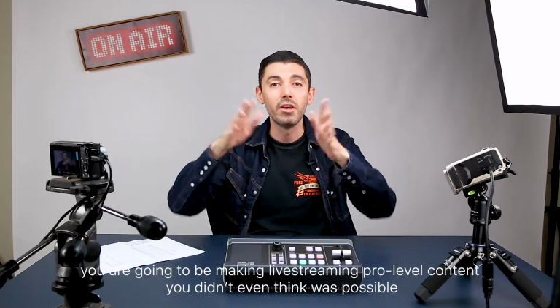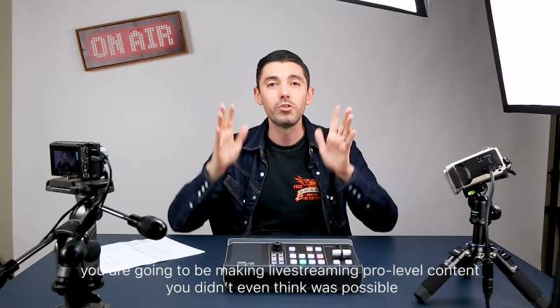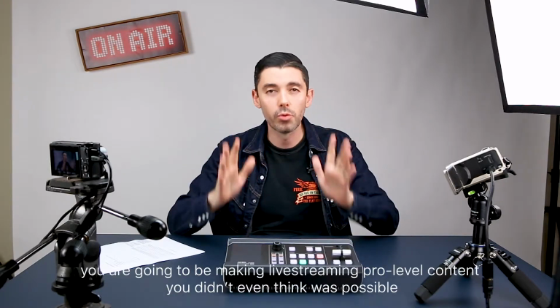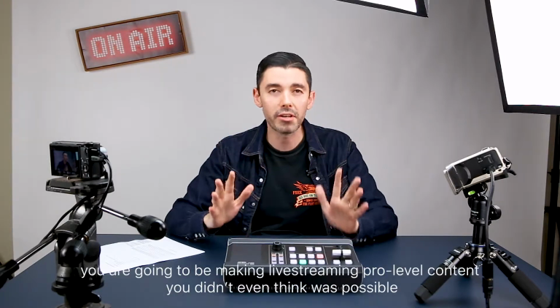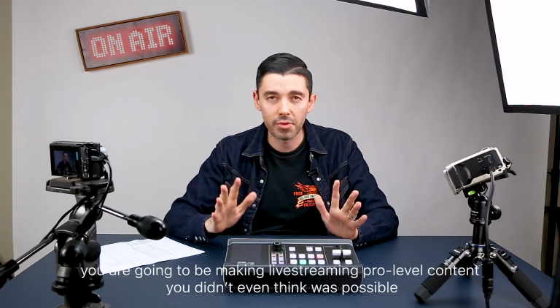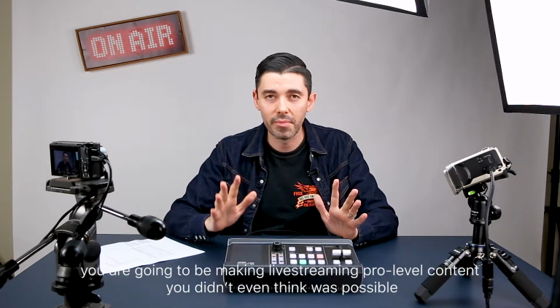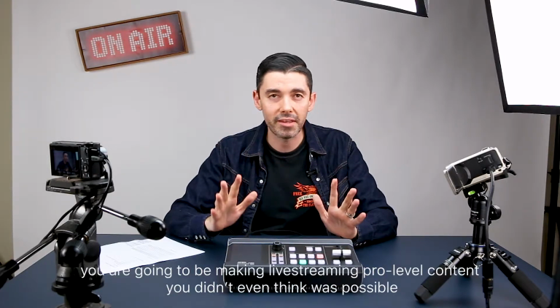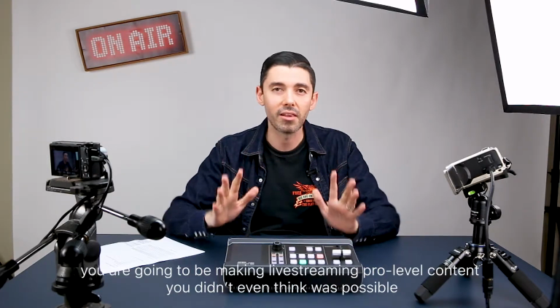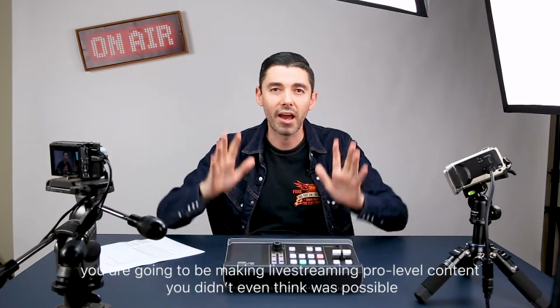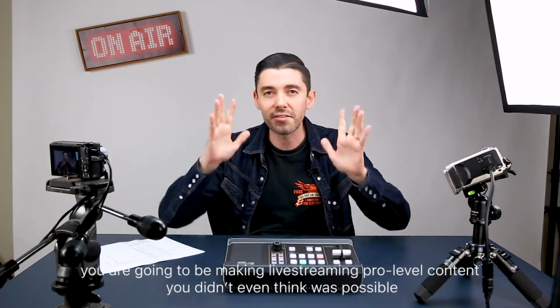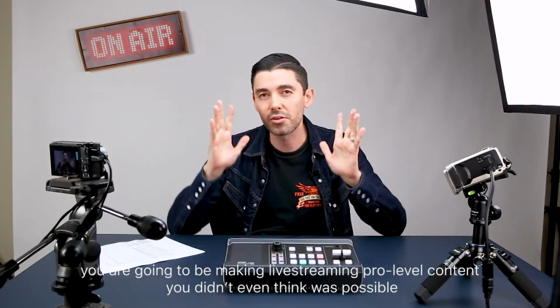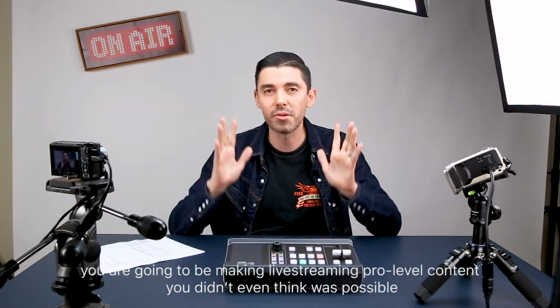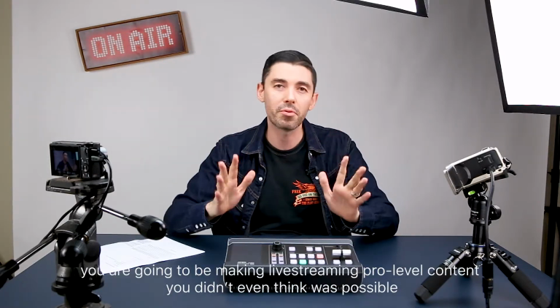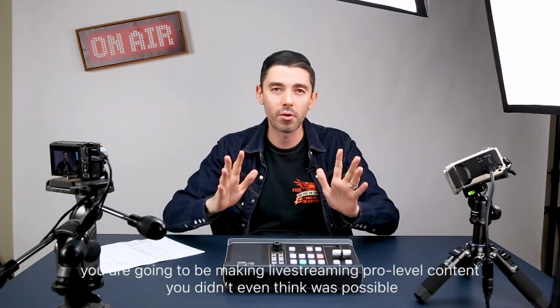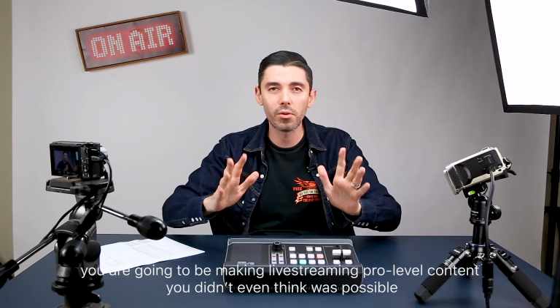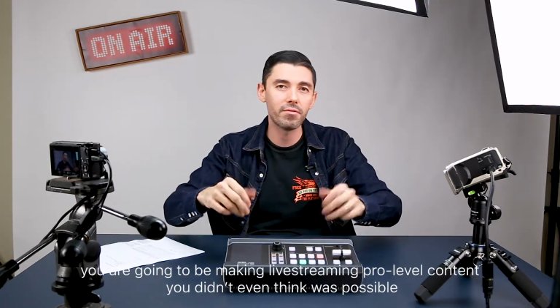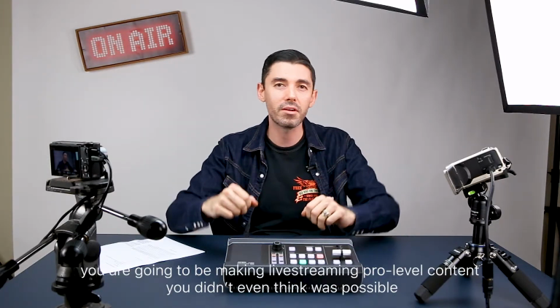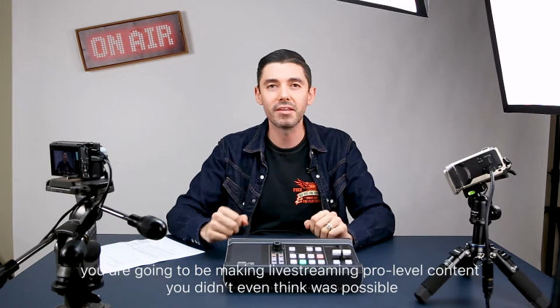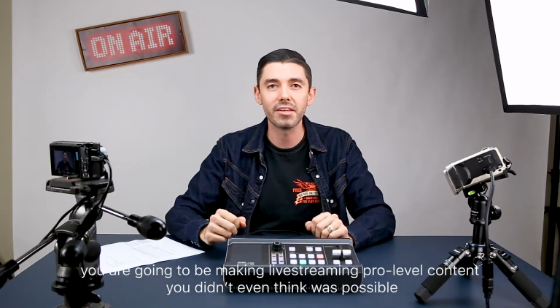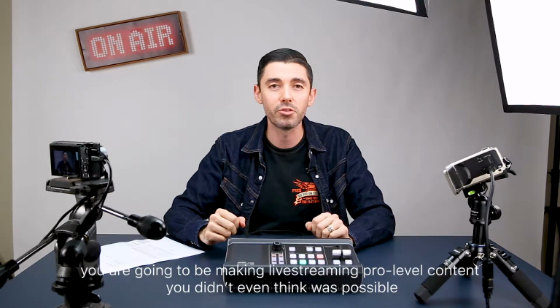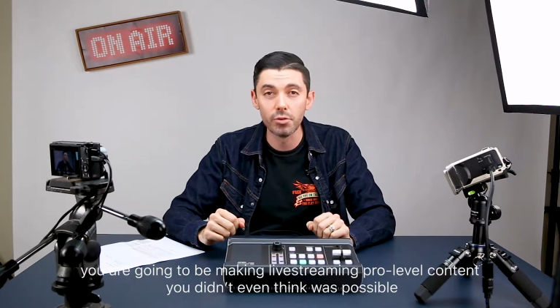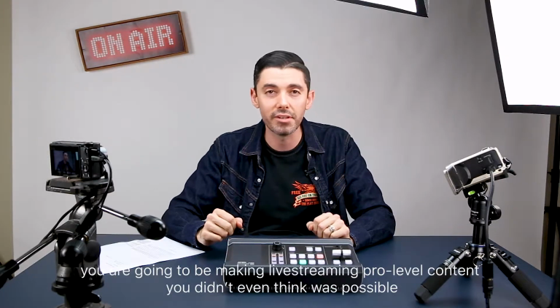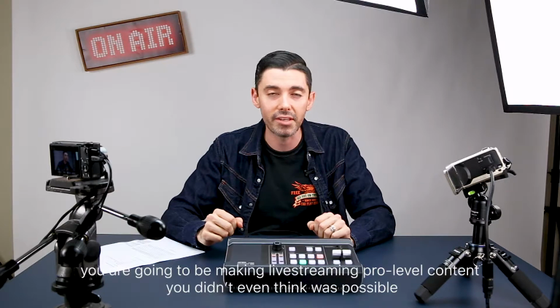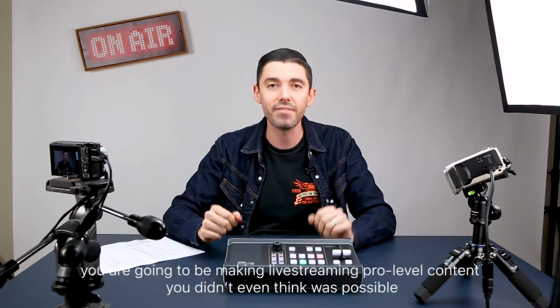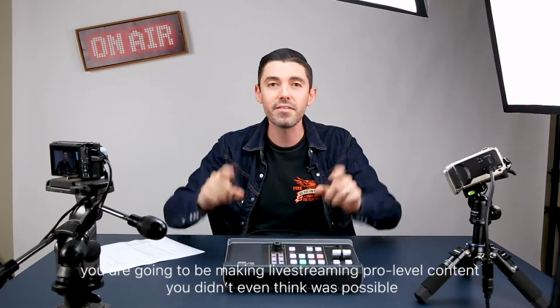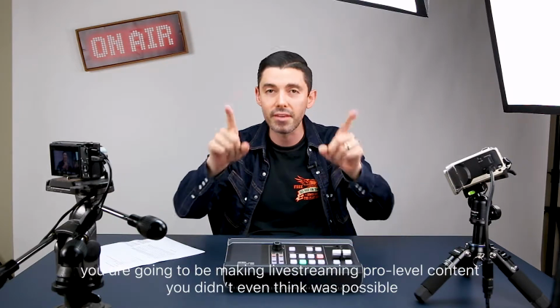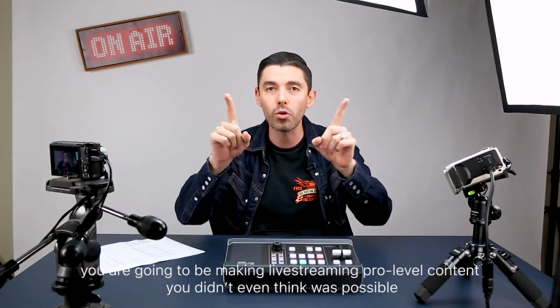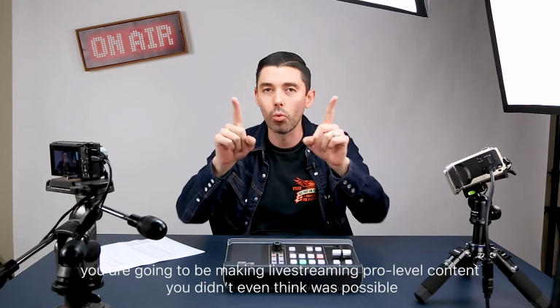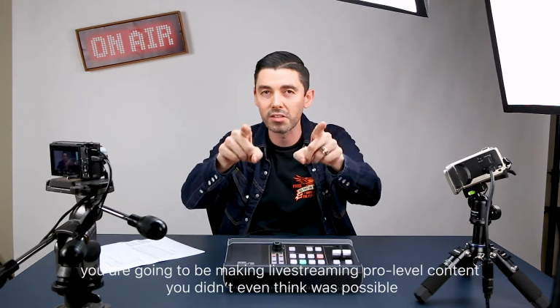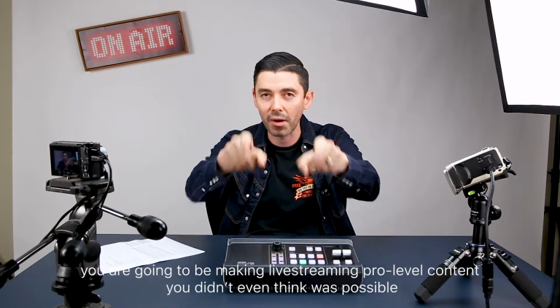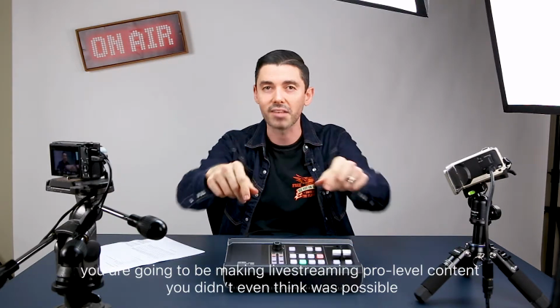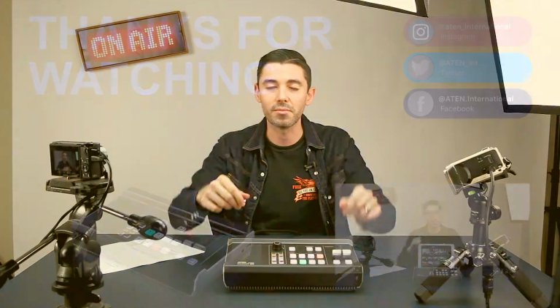You are going to be making live streaming pro level content you didn't even think was possible.